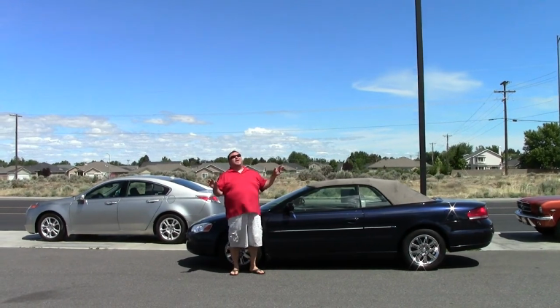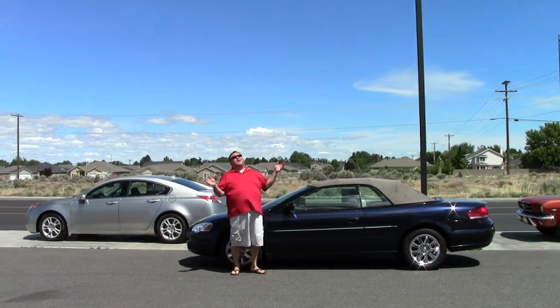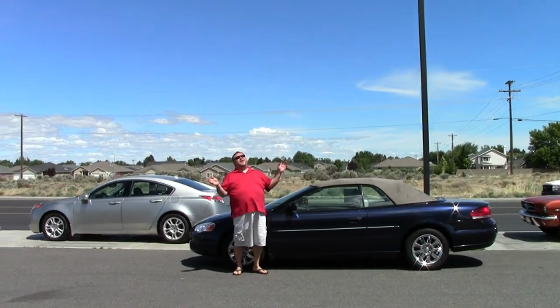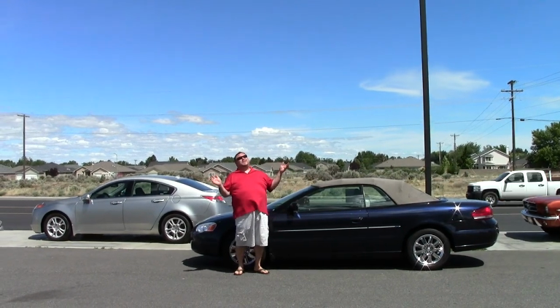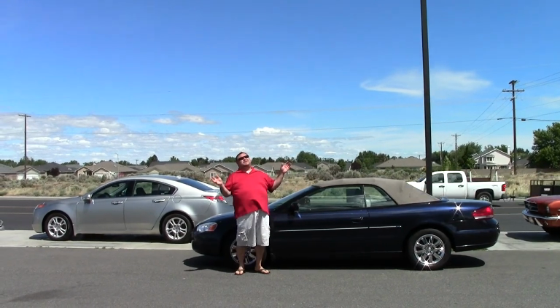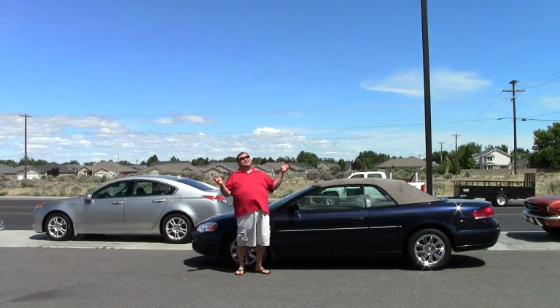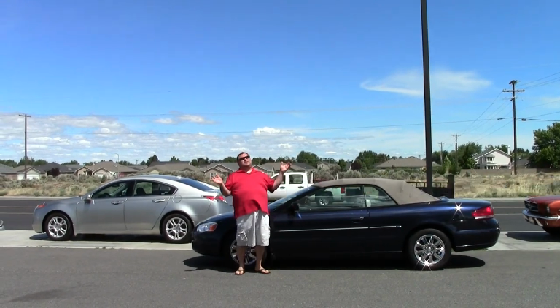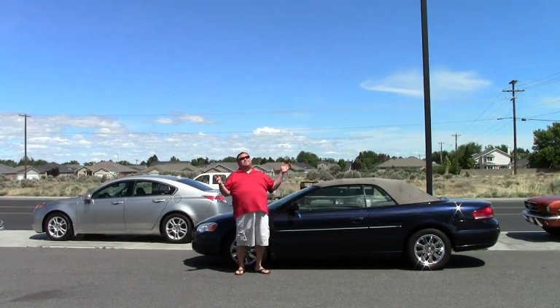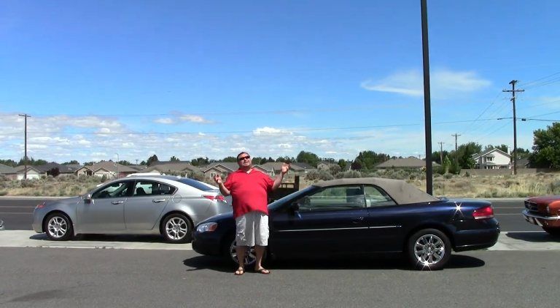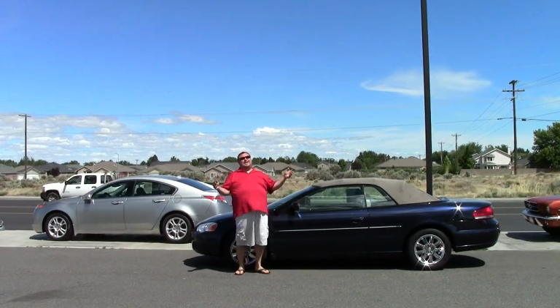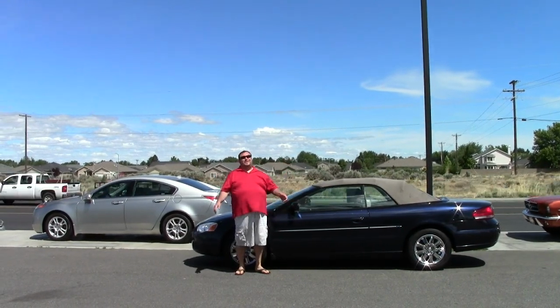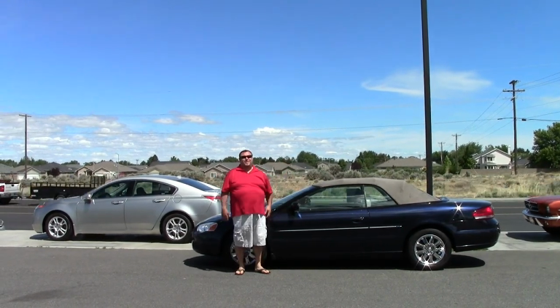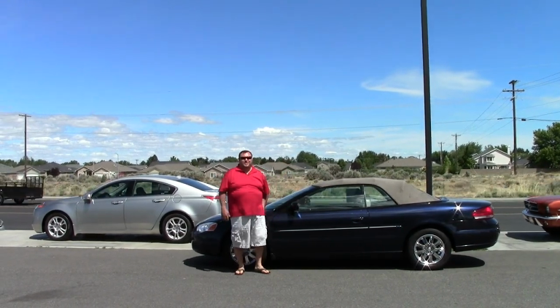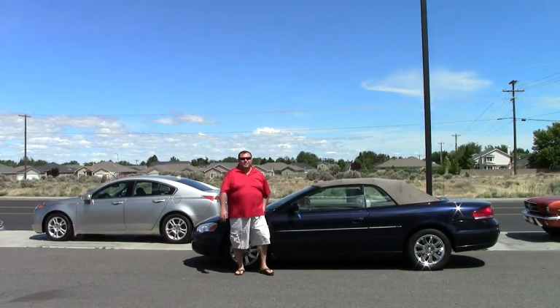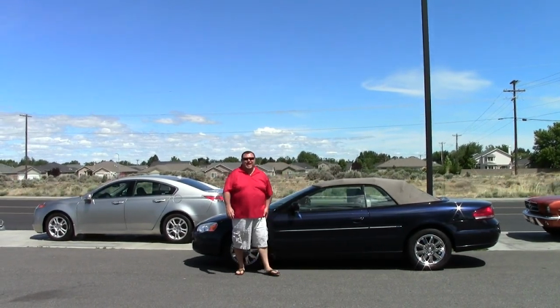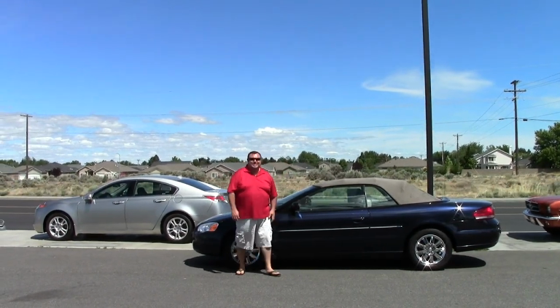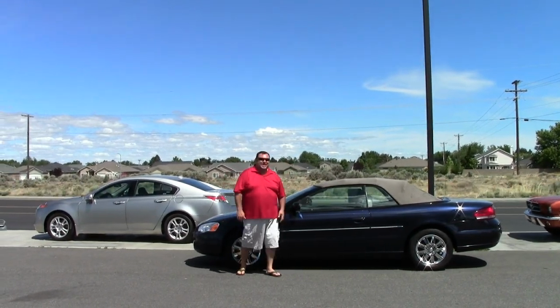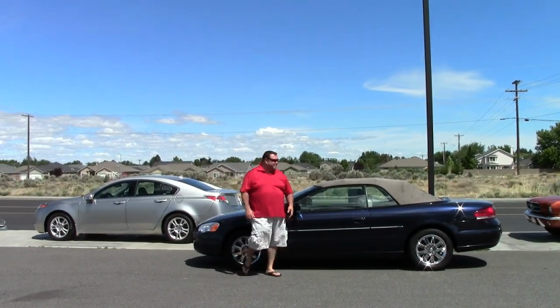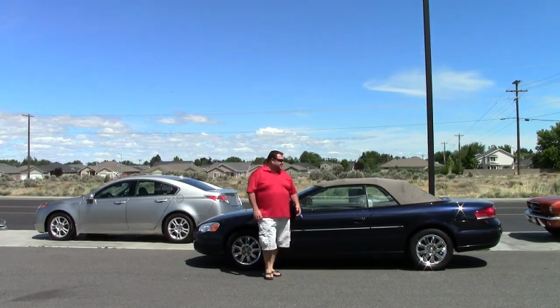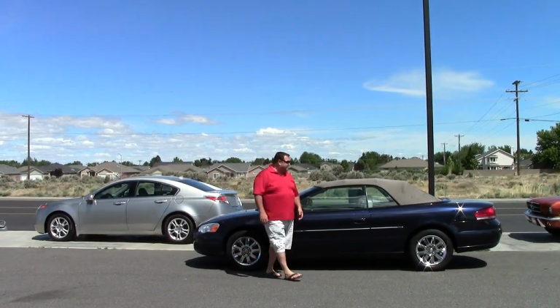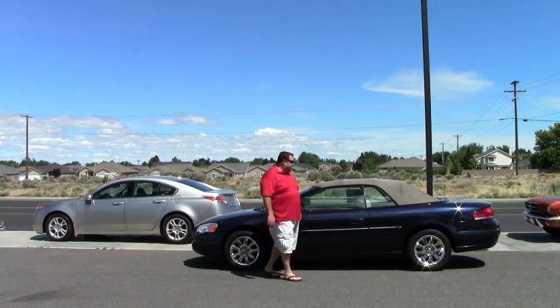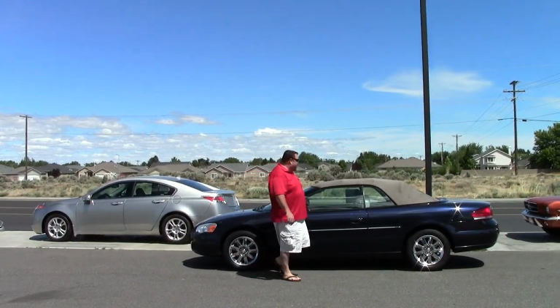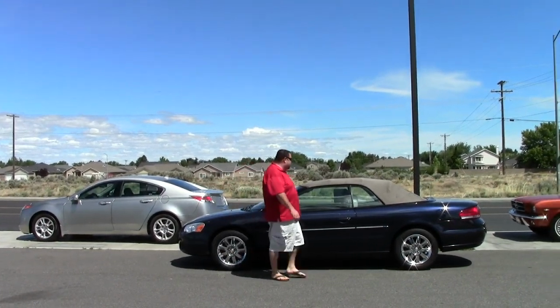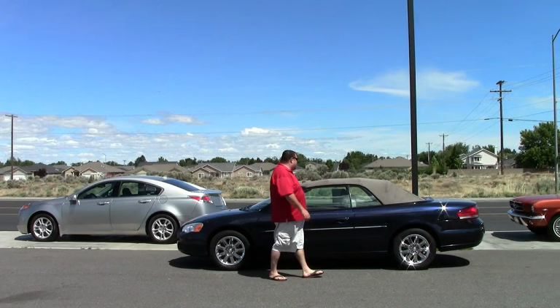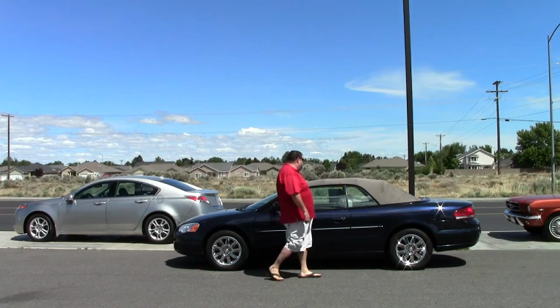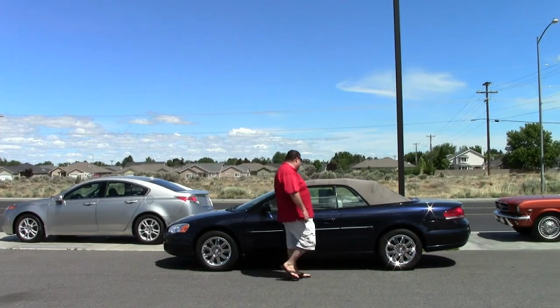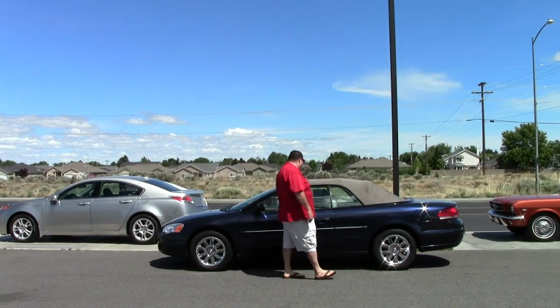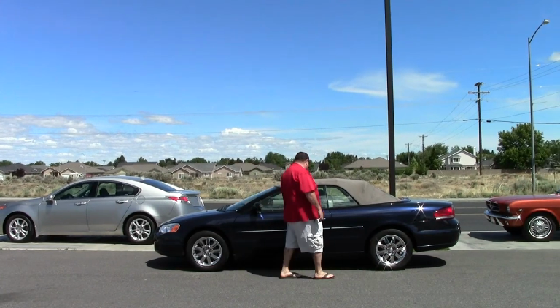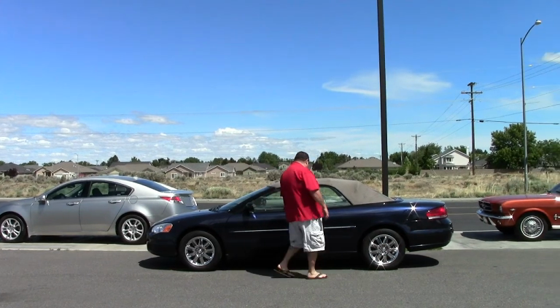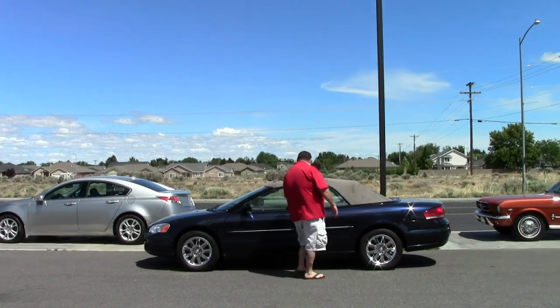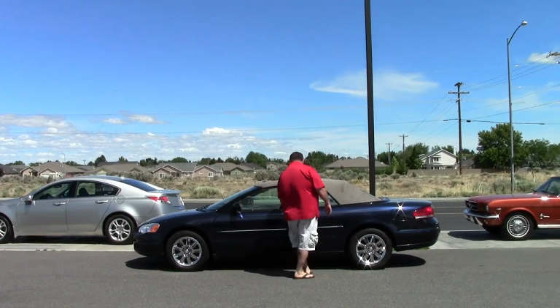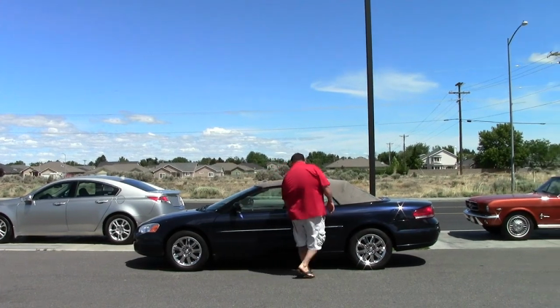Oh, the sun is beating down on you. You're riding topless. Everybody wants to roll in the convertible in the summertime.